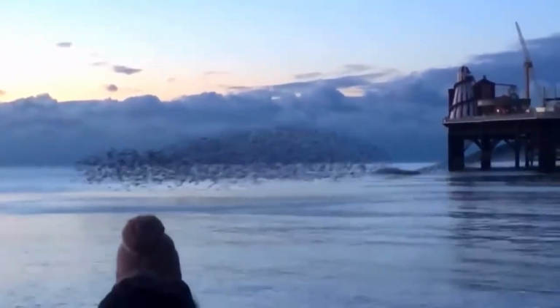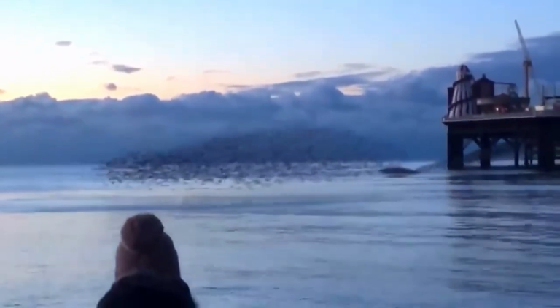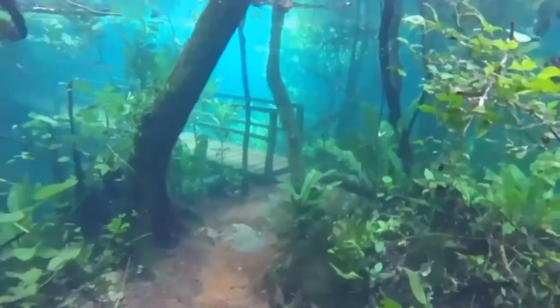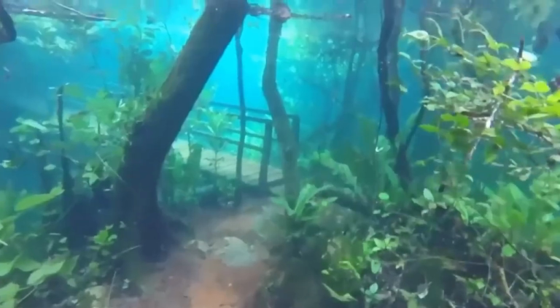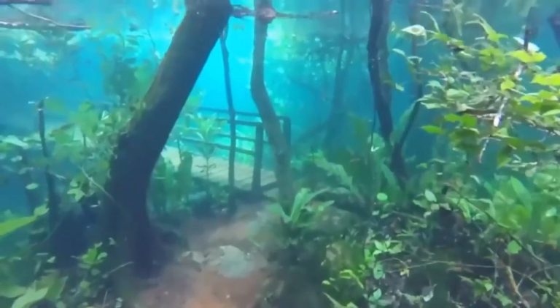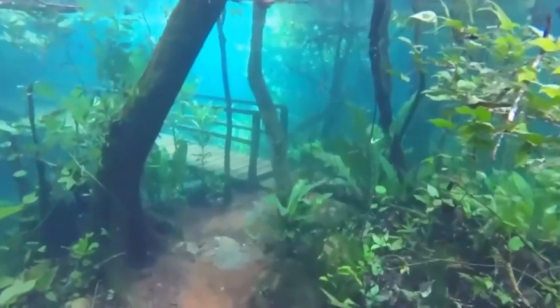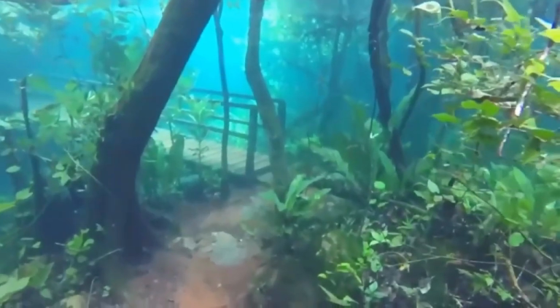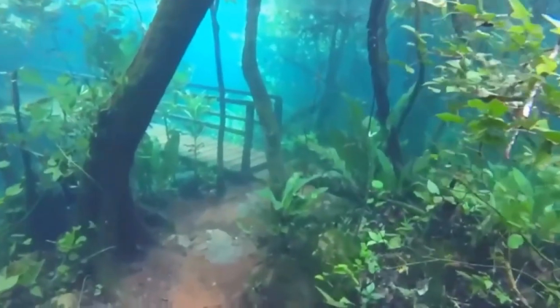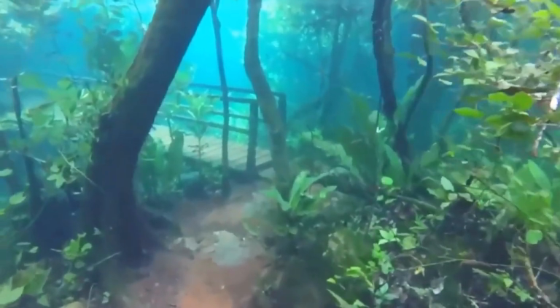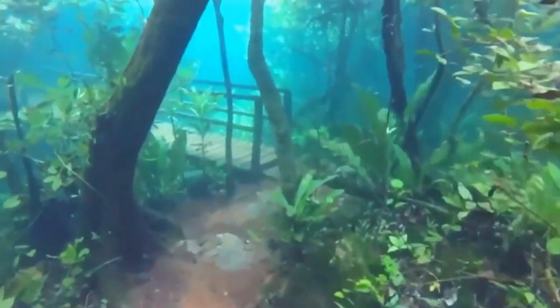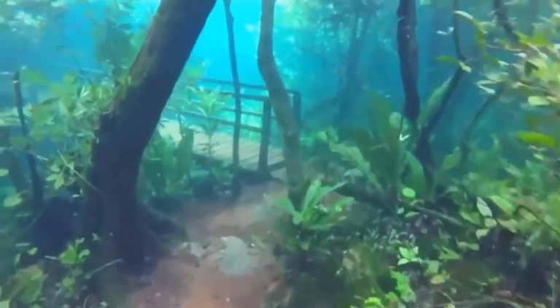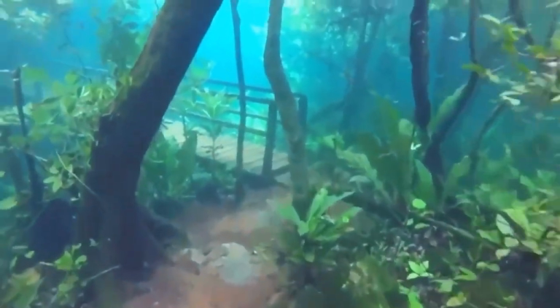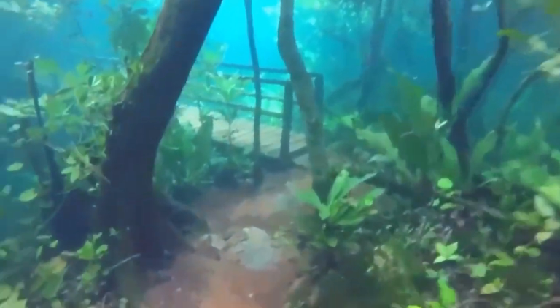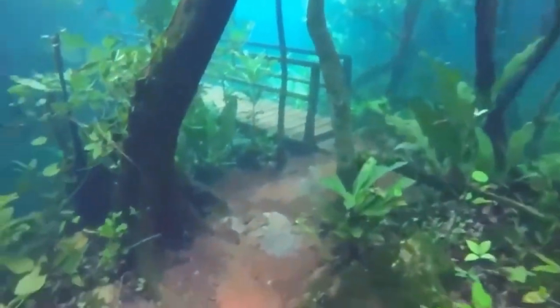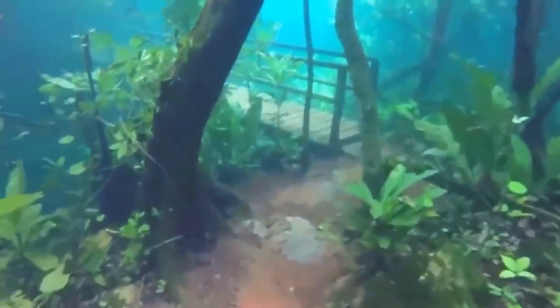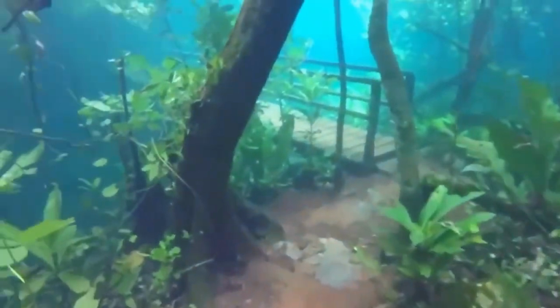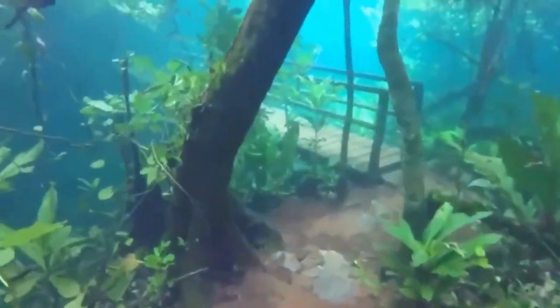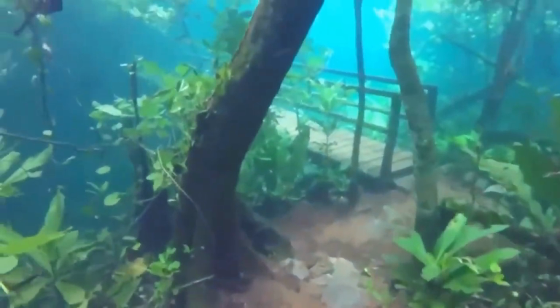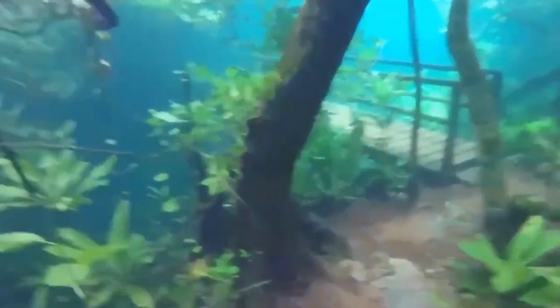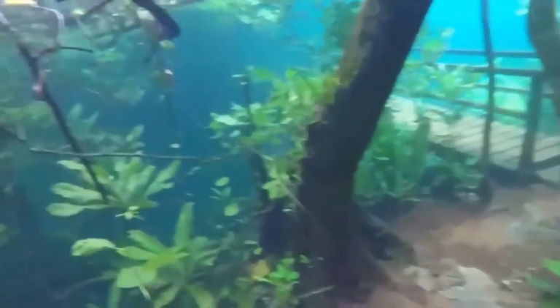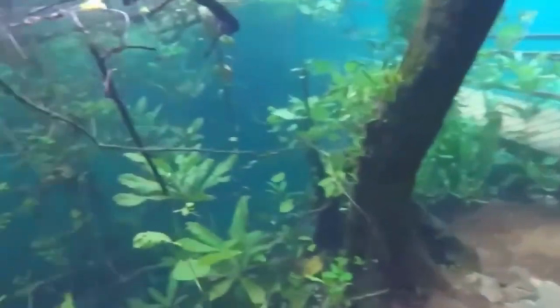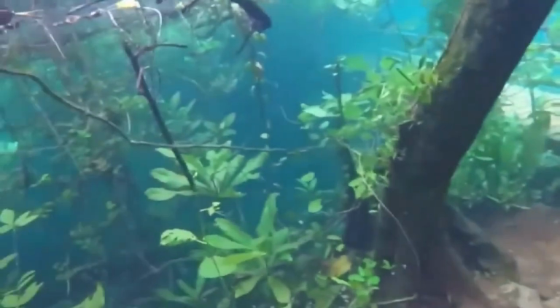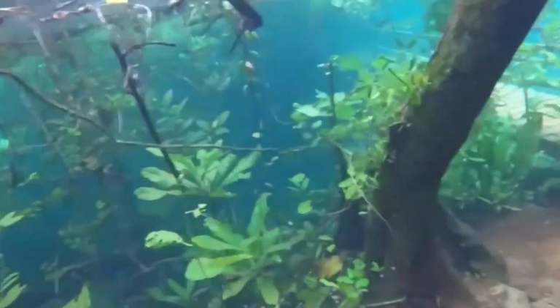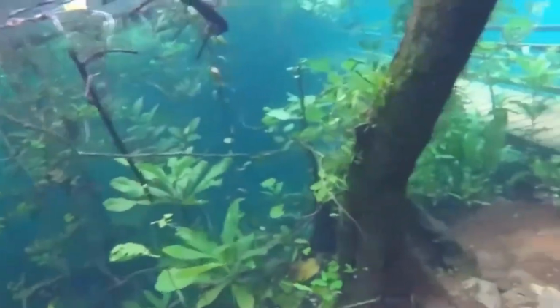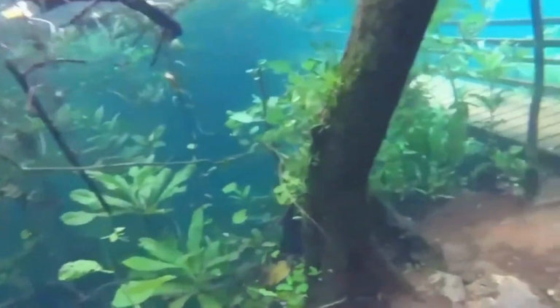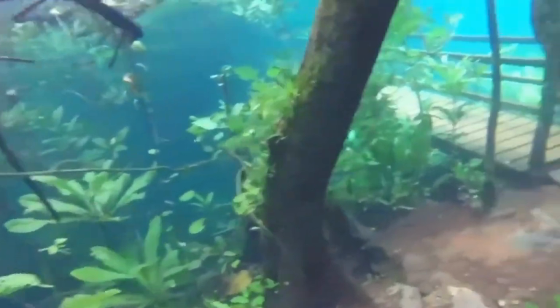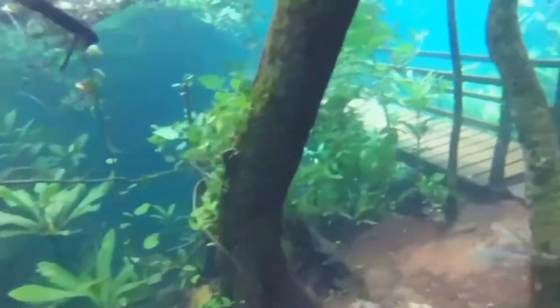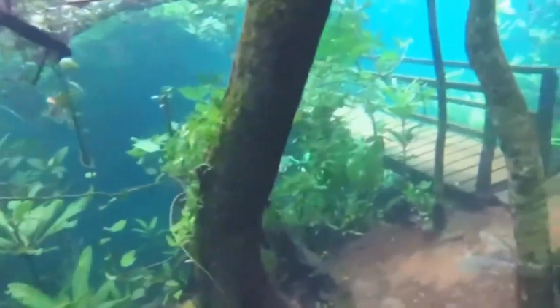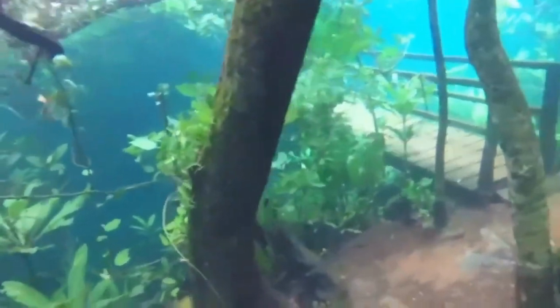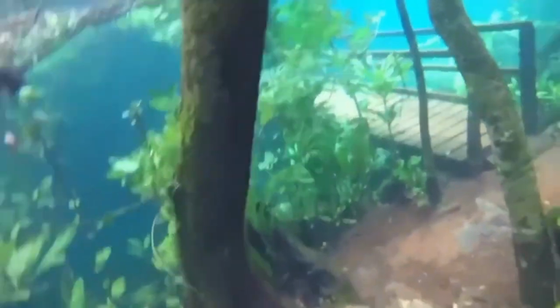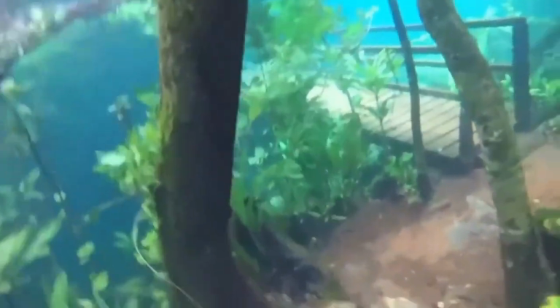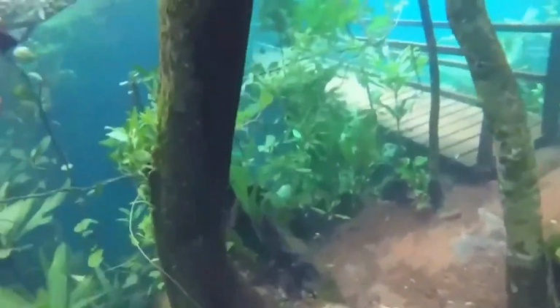Heavy rains in Brazil transform a hiking trail into a magical underwater paradise.